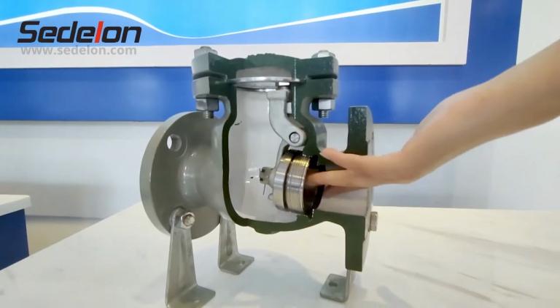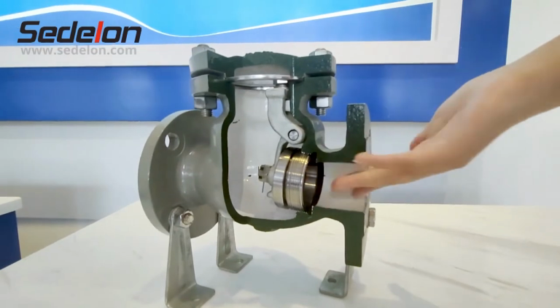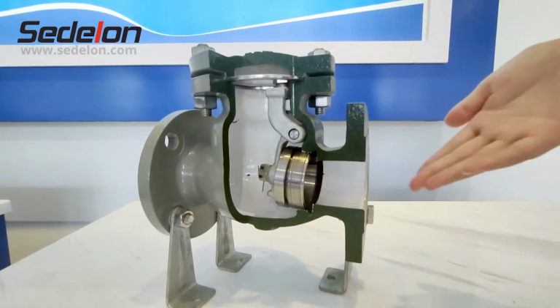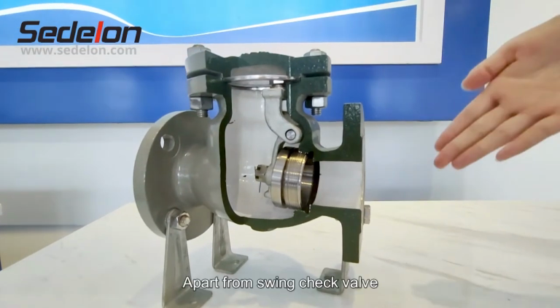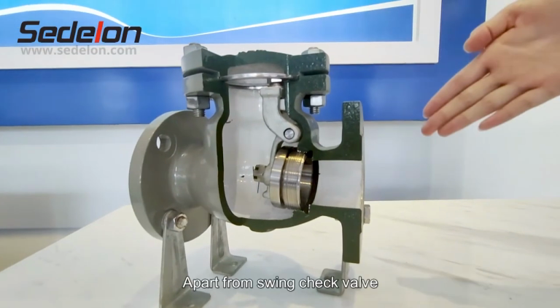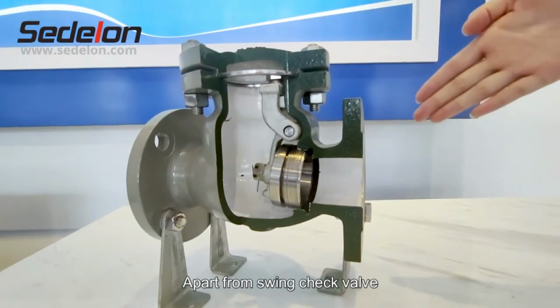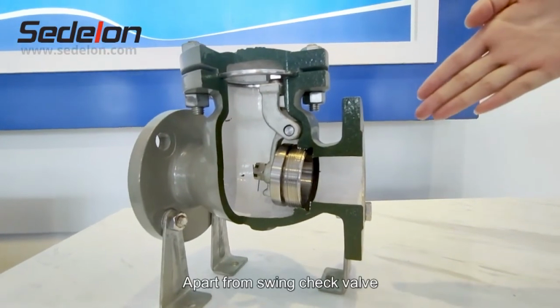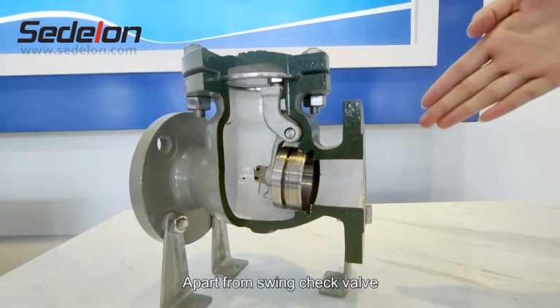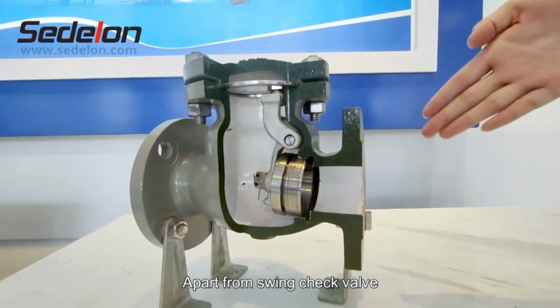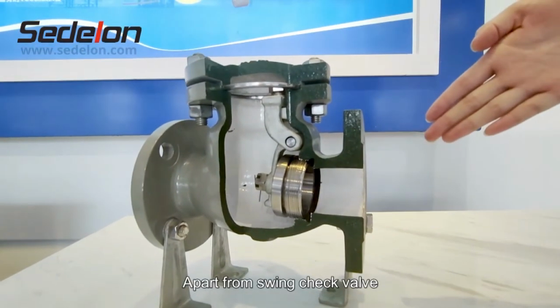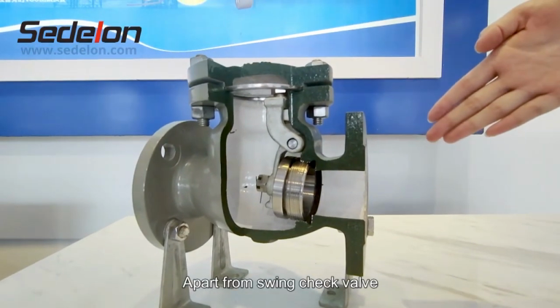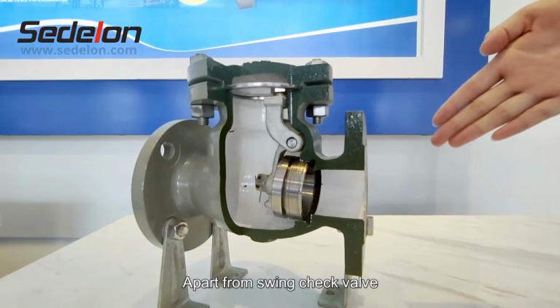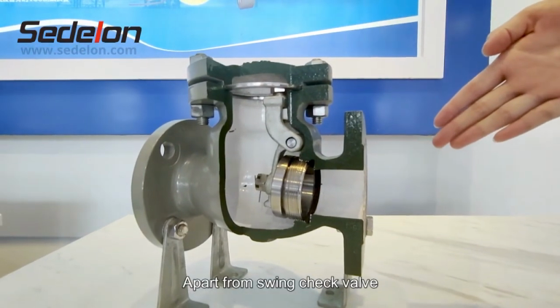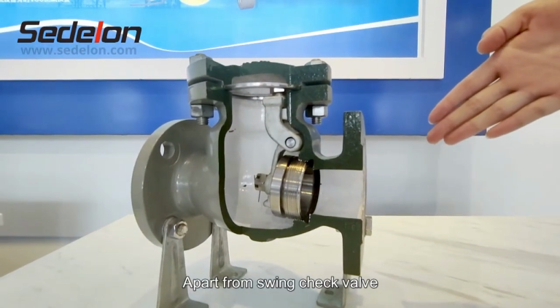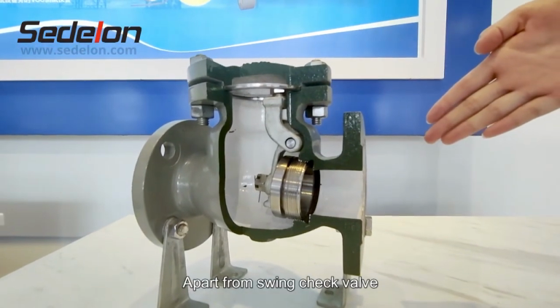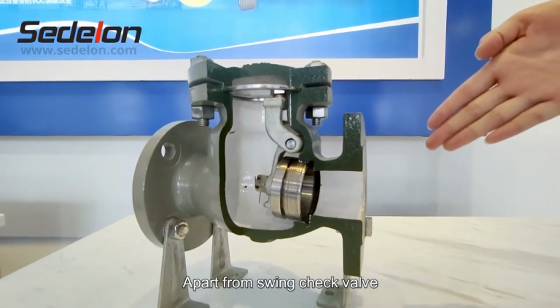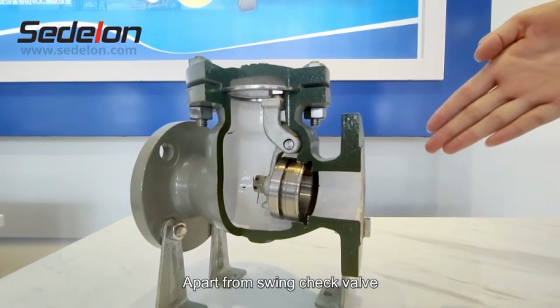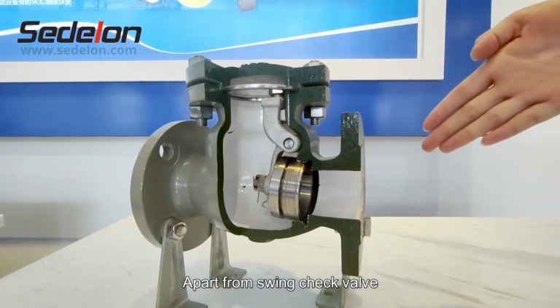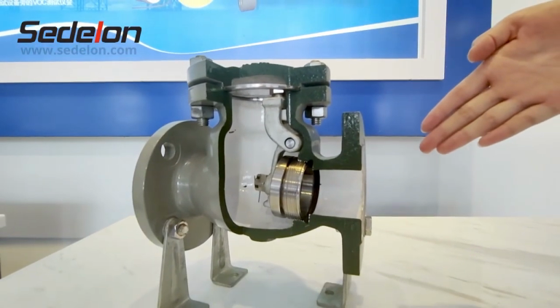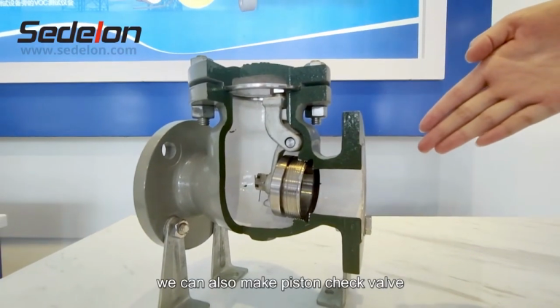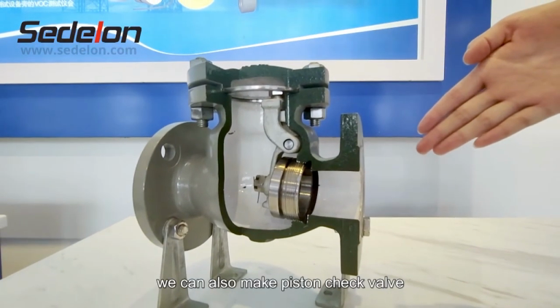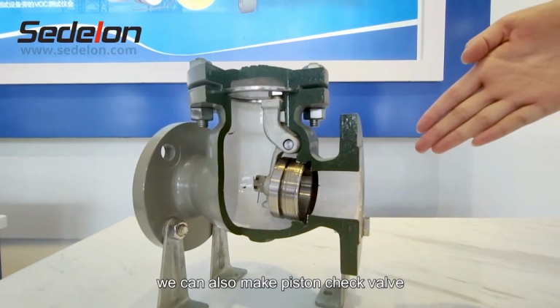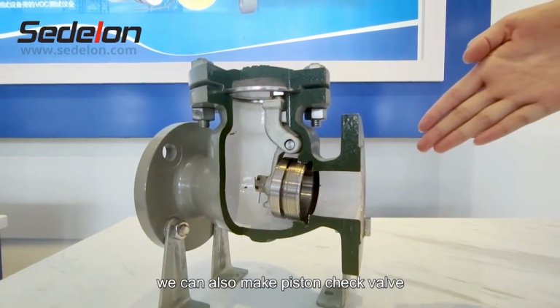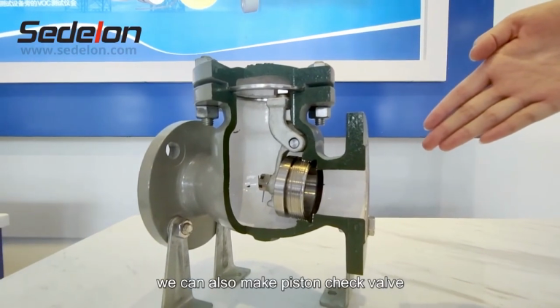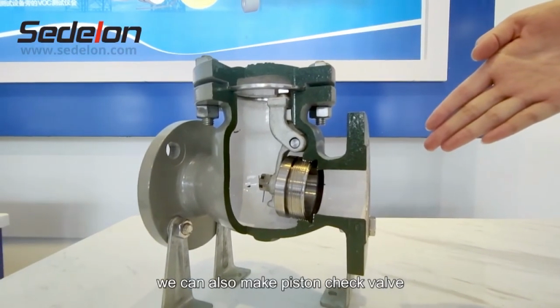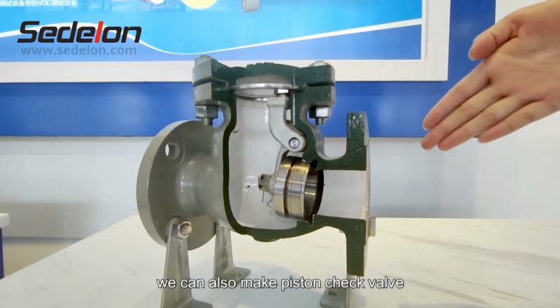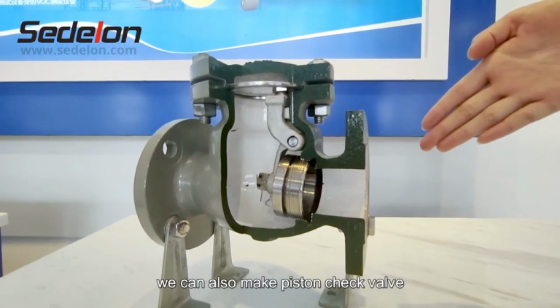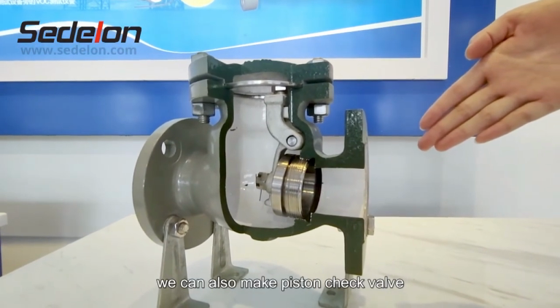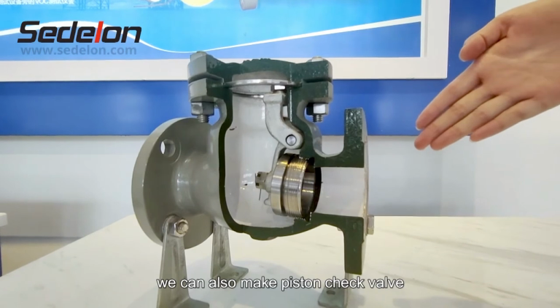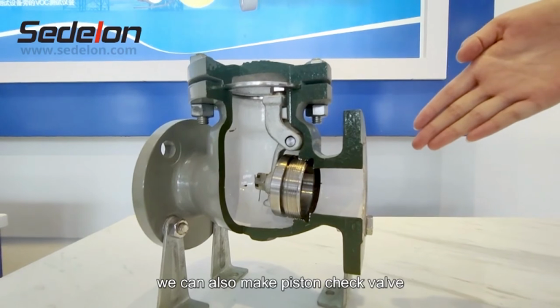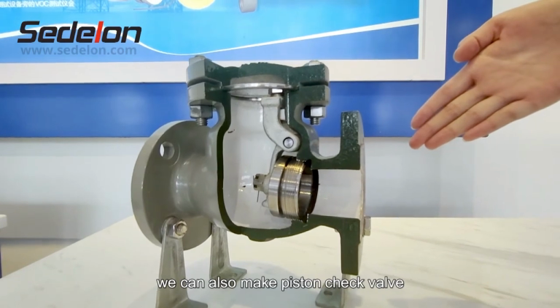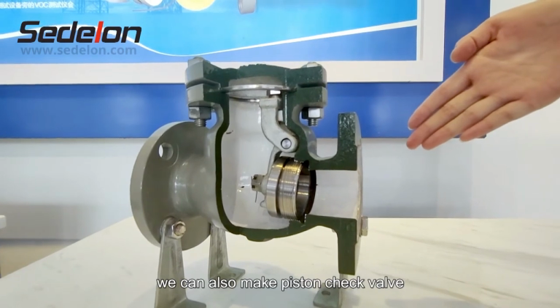Apart from swing check valve, we can also make a piston check valve.